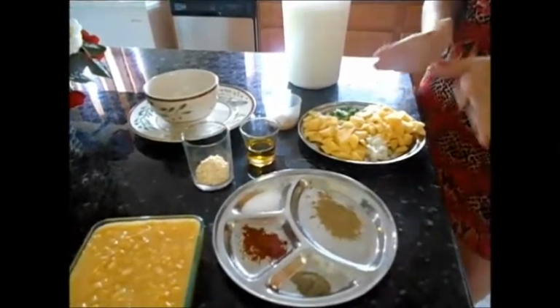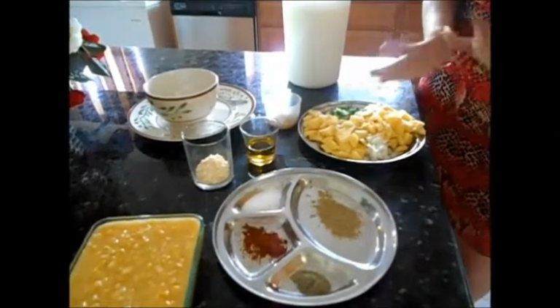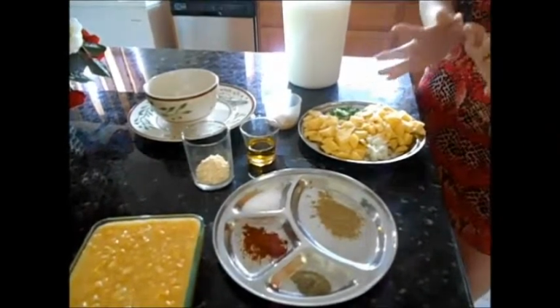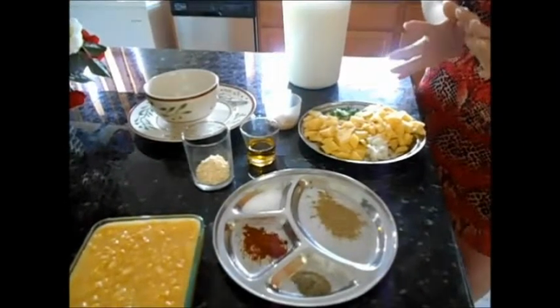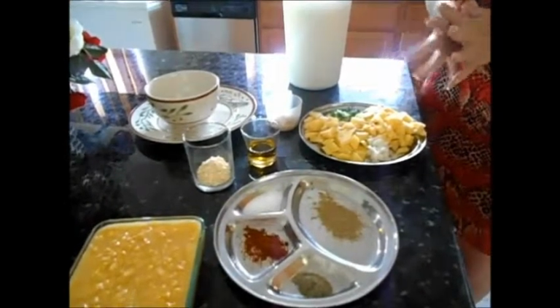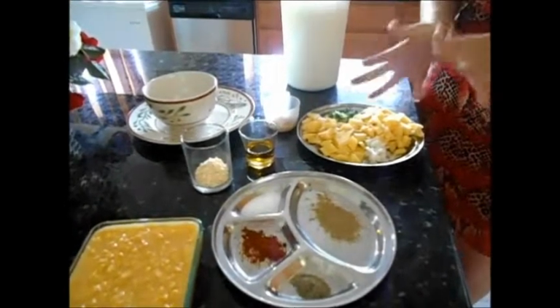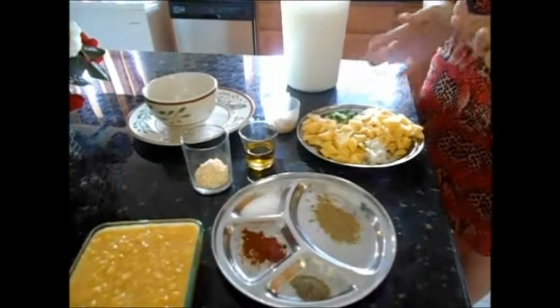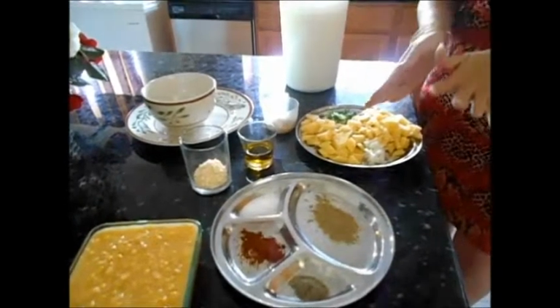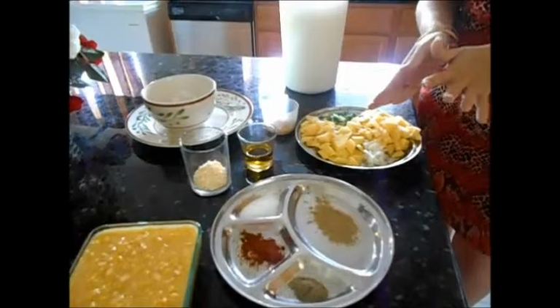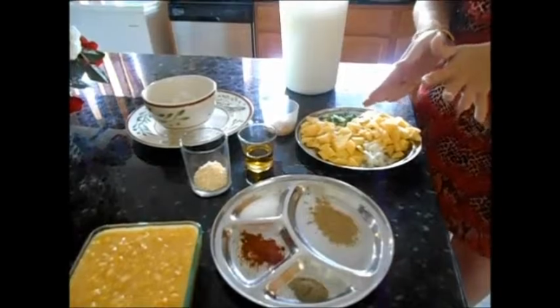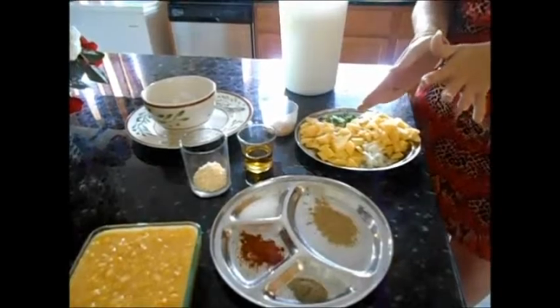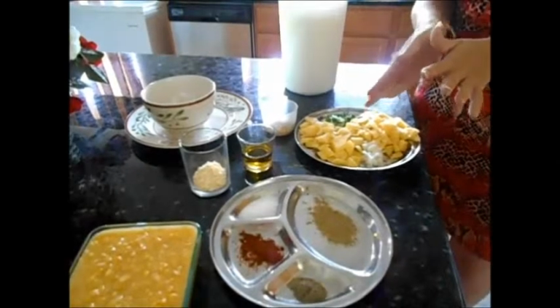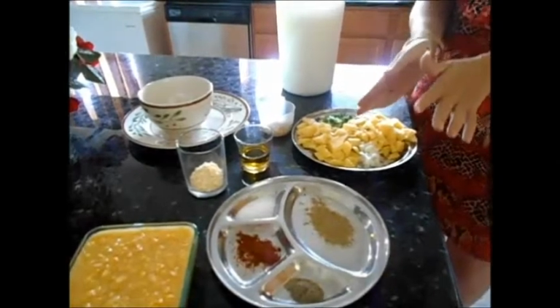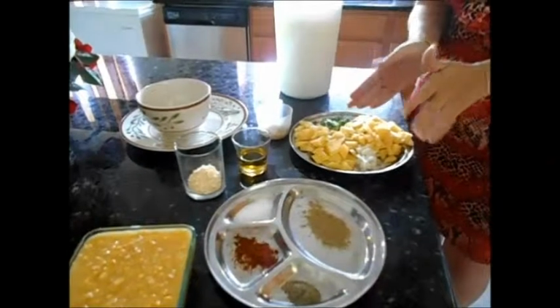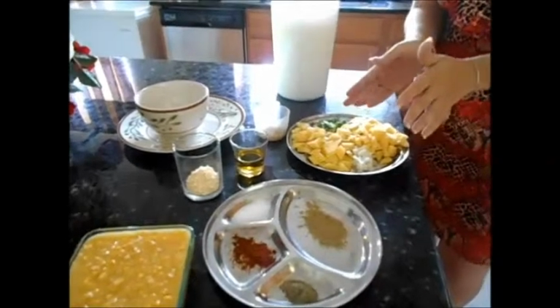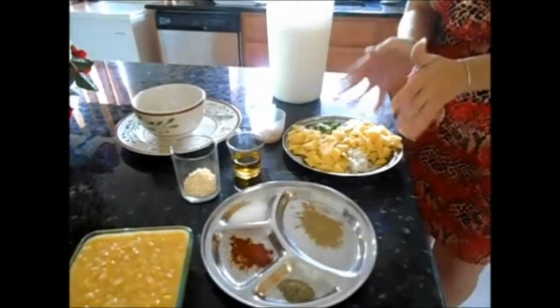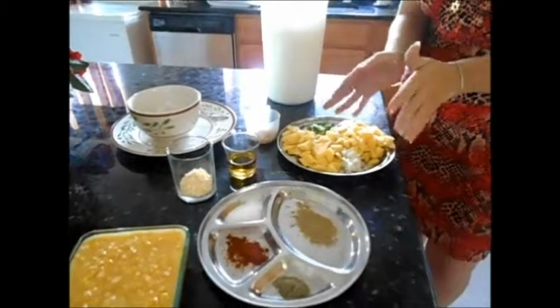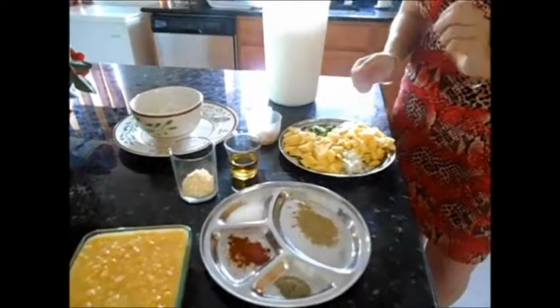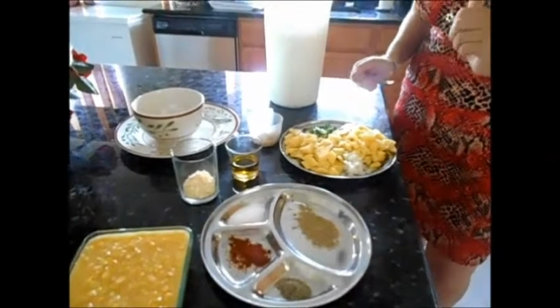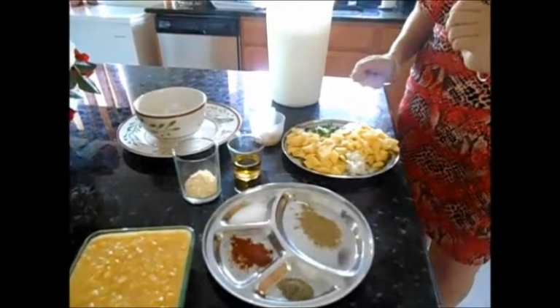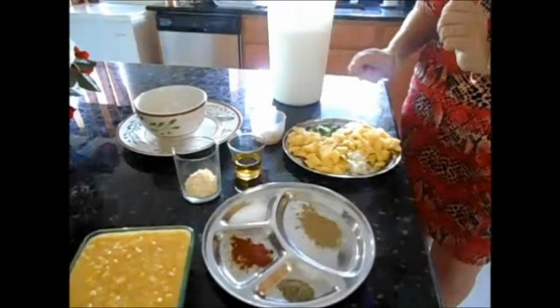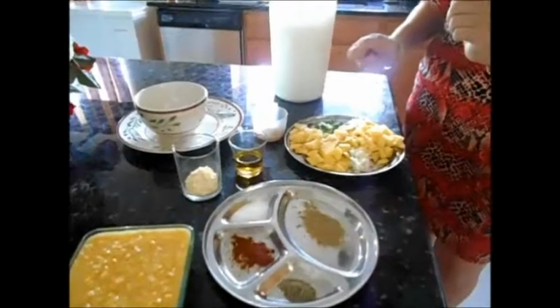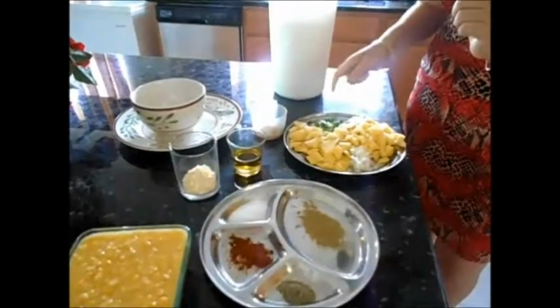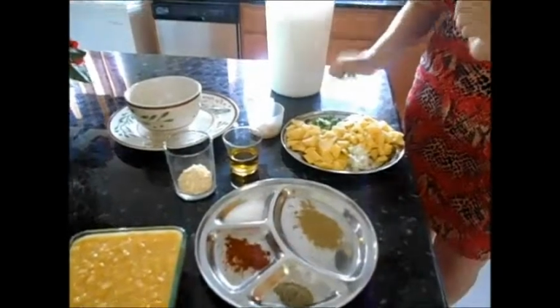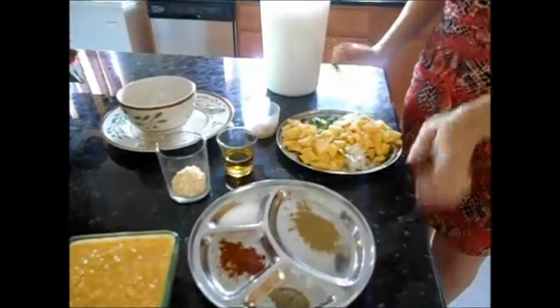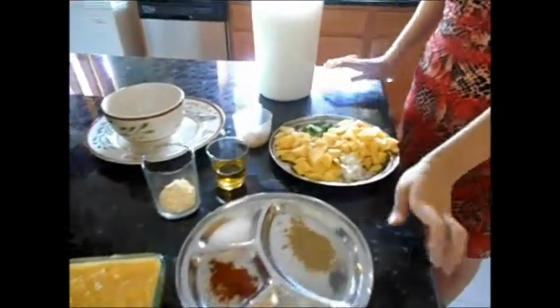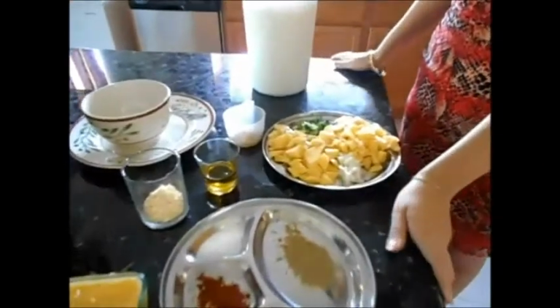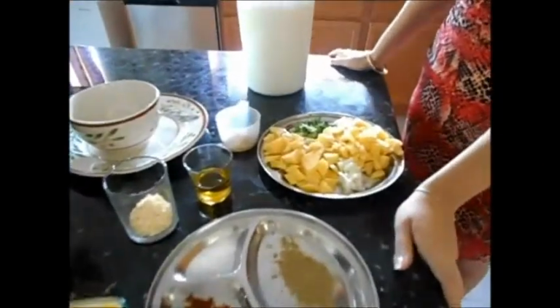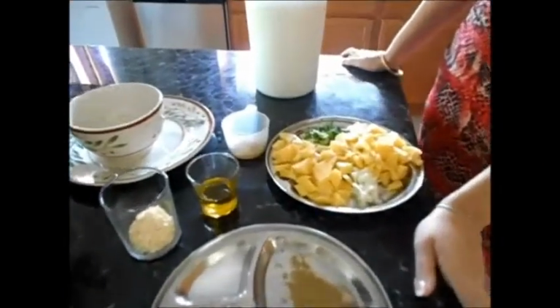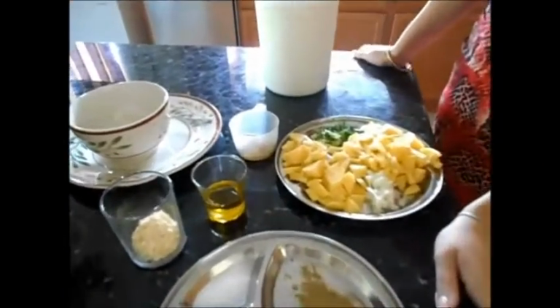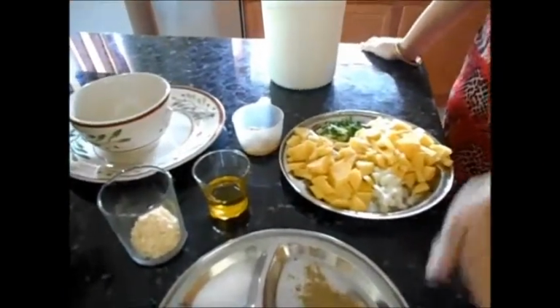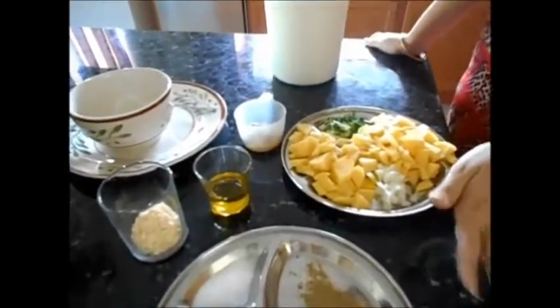About less than half of an onion, and long green onion.